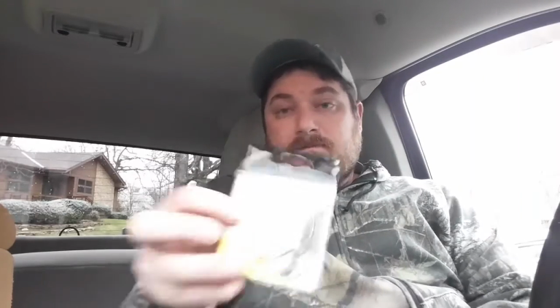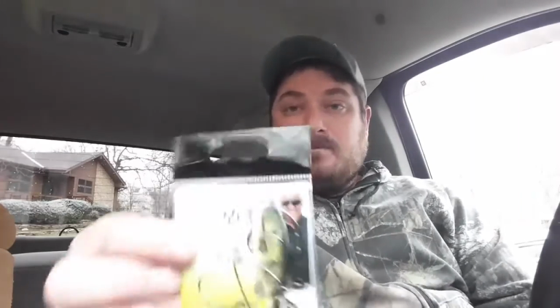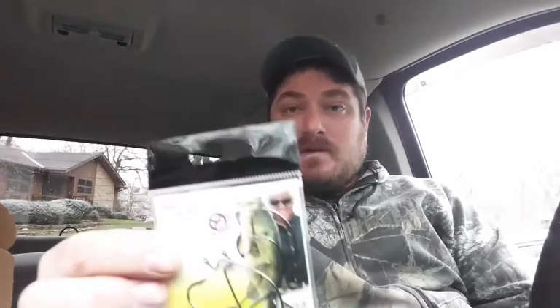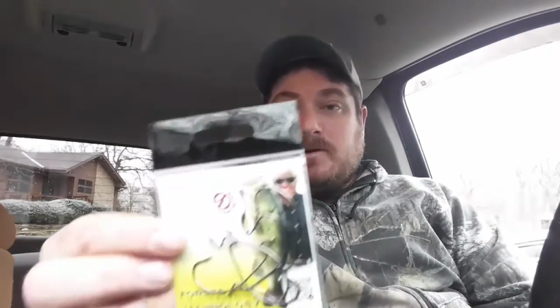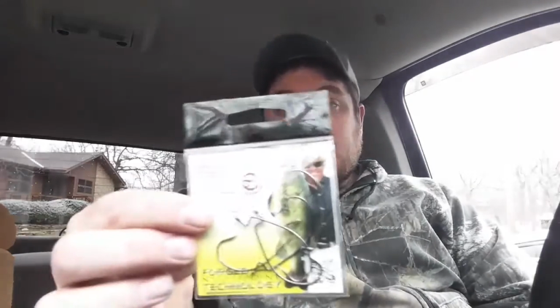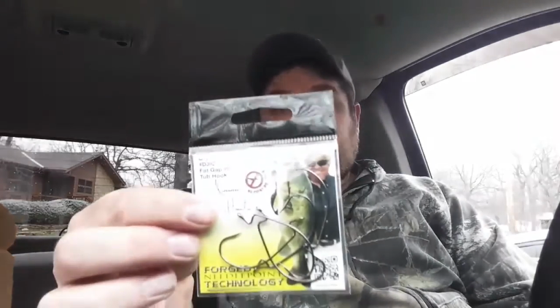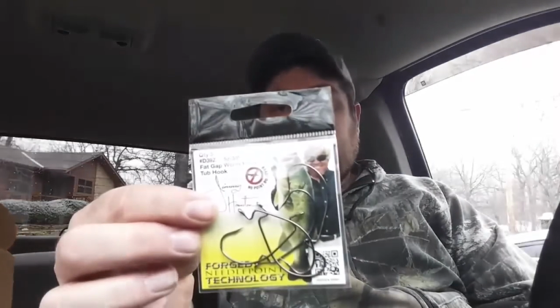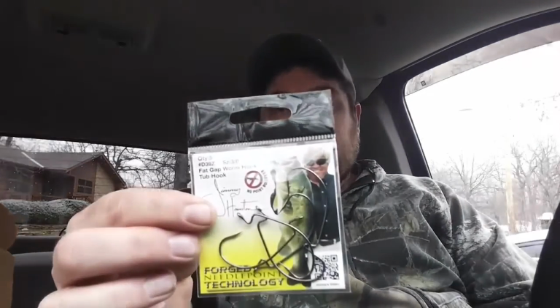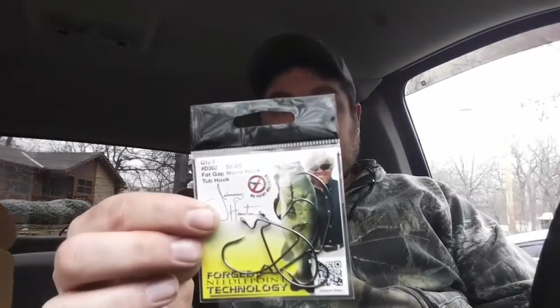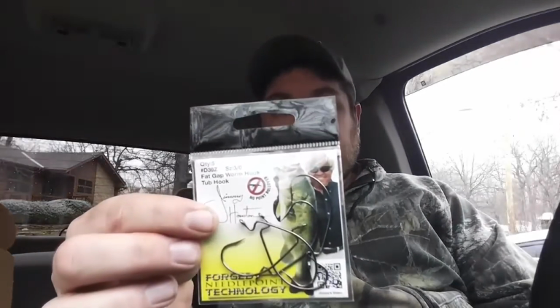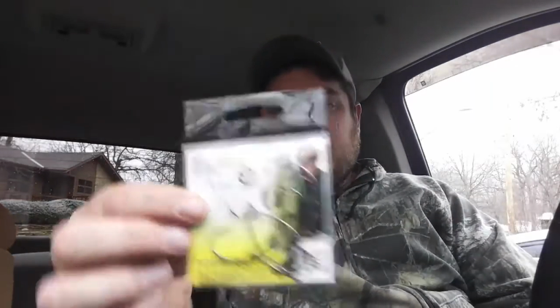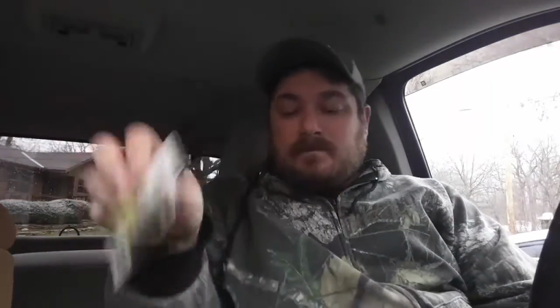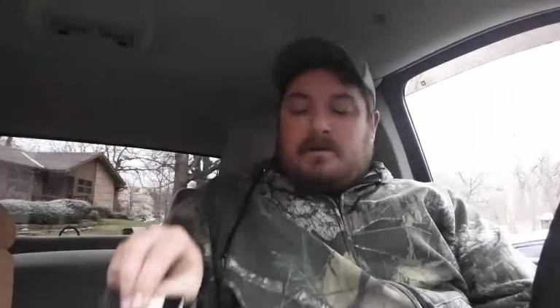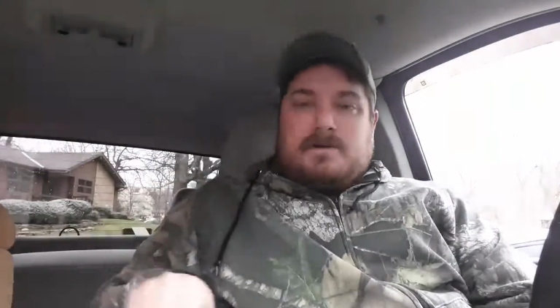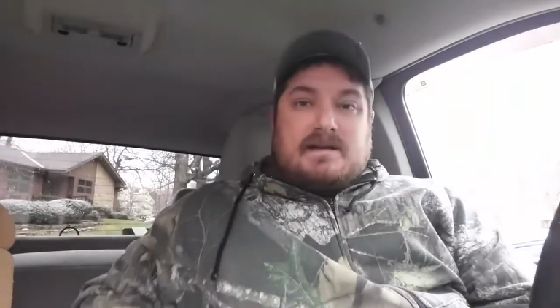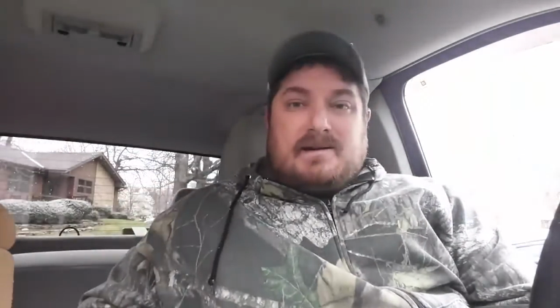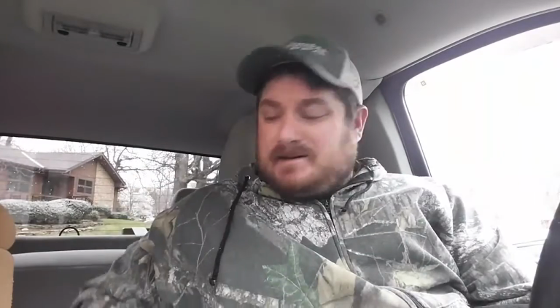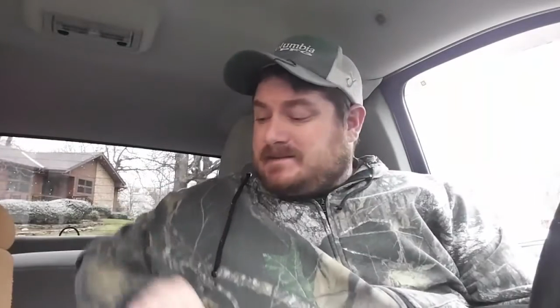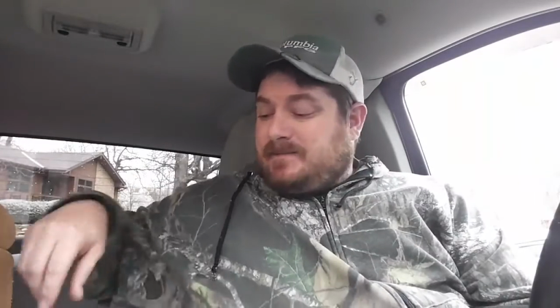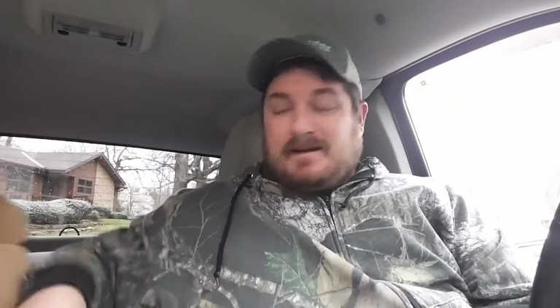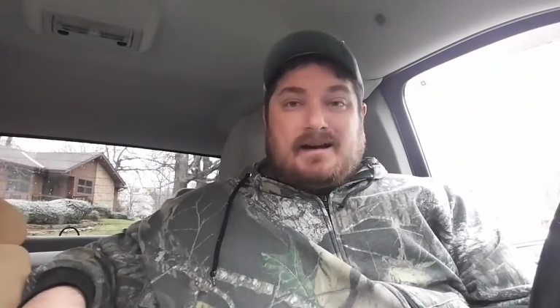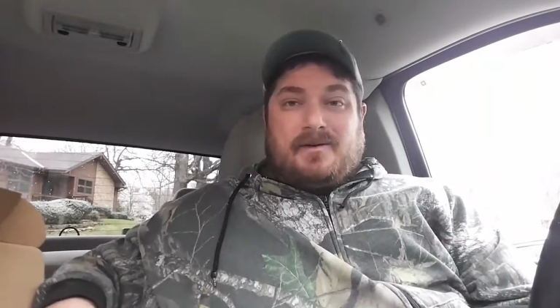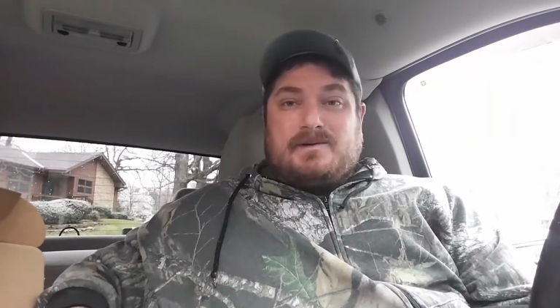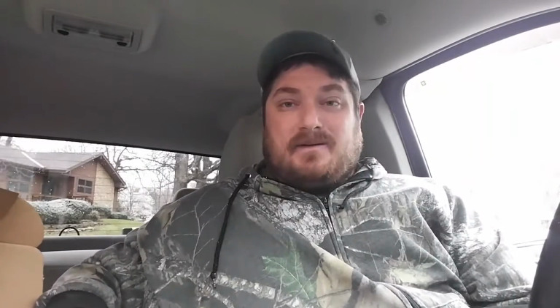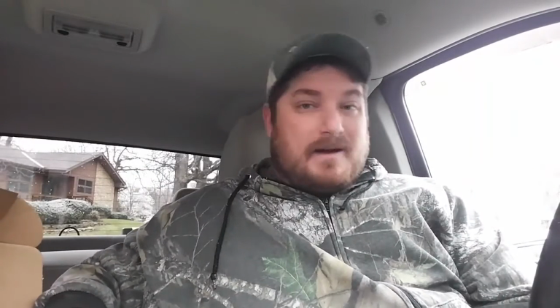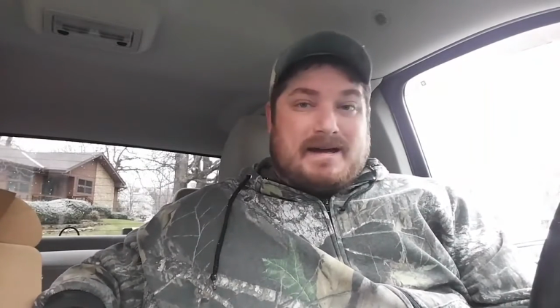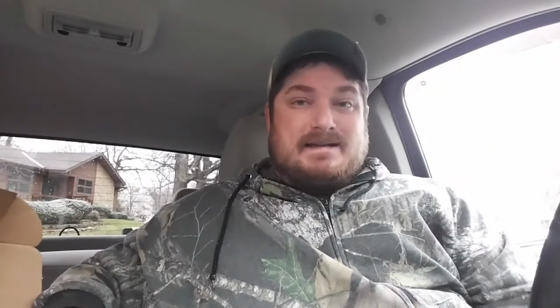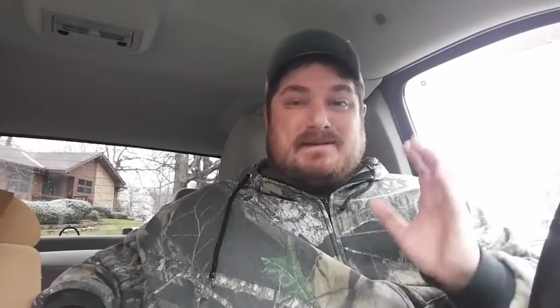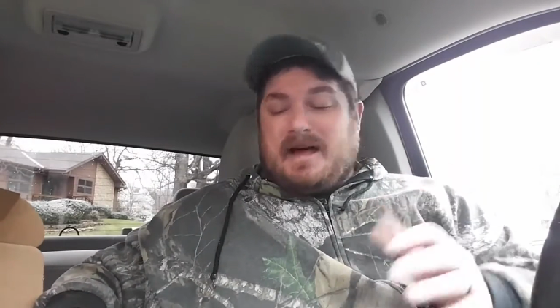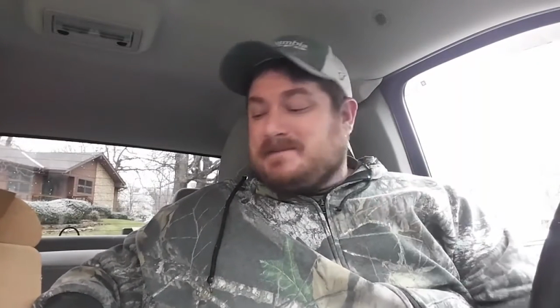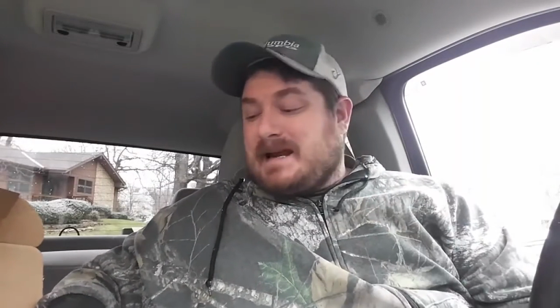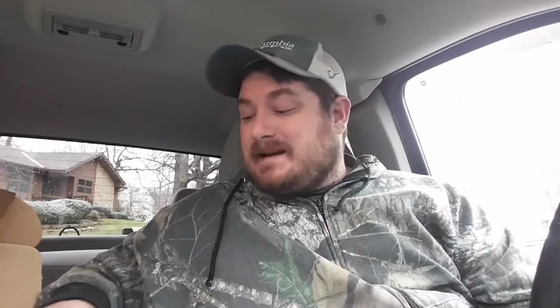Some hooks — always good to get hooks. I lose a lot of baits, so that comes in handy.